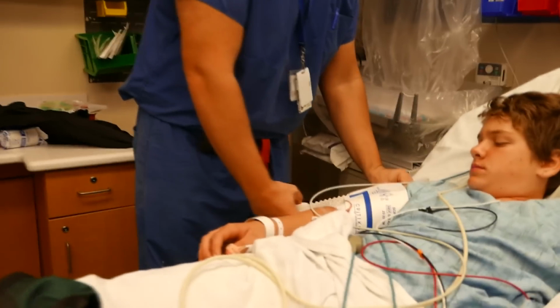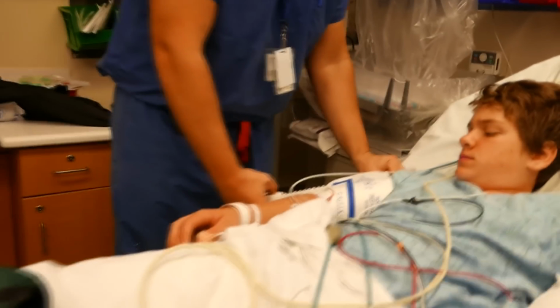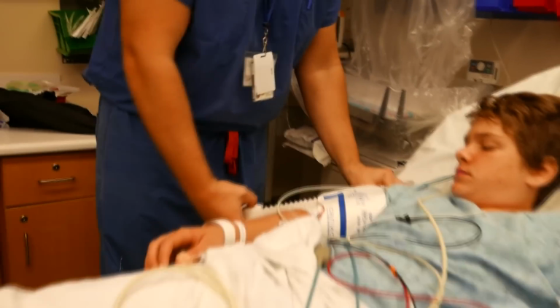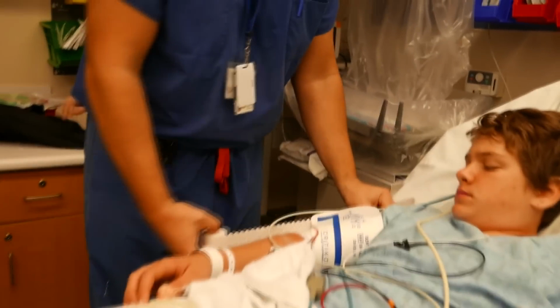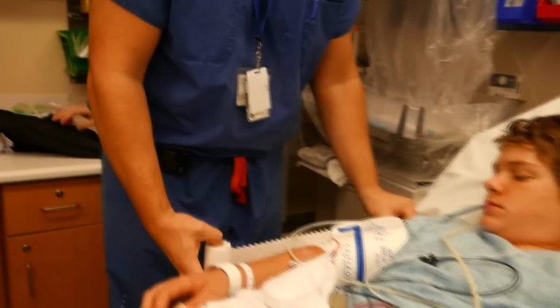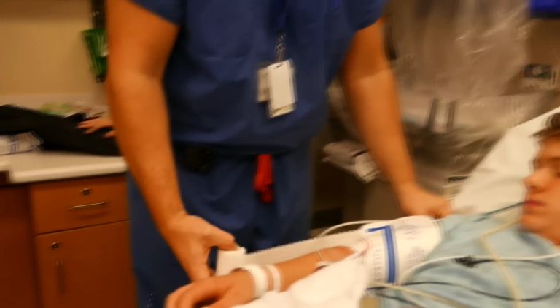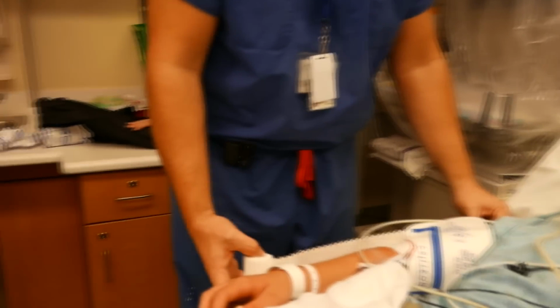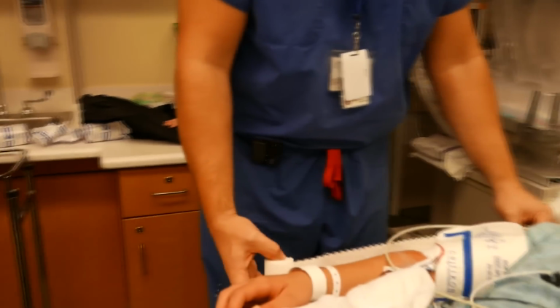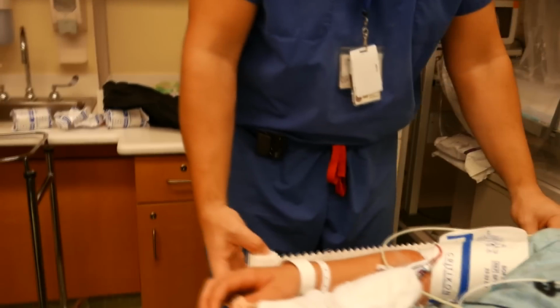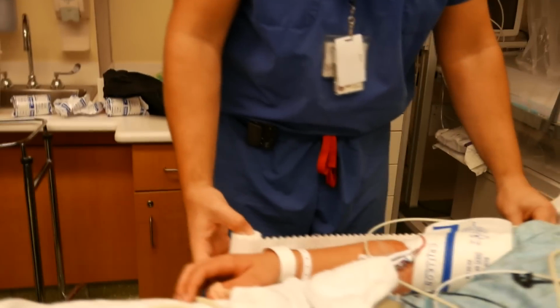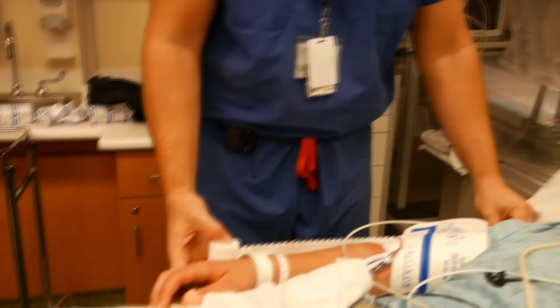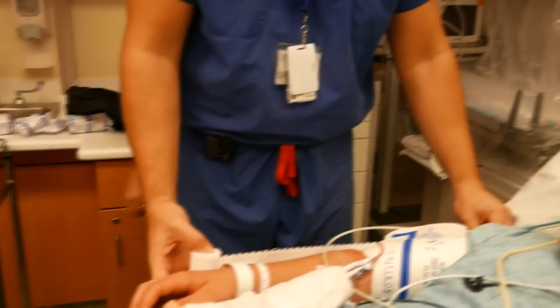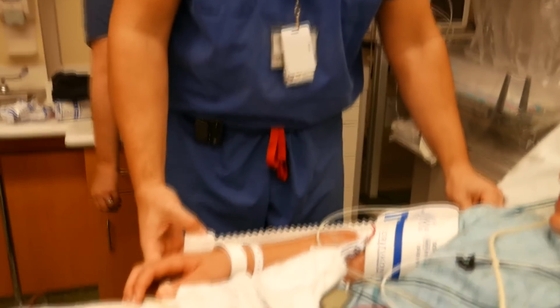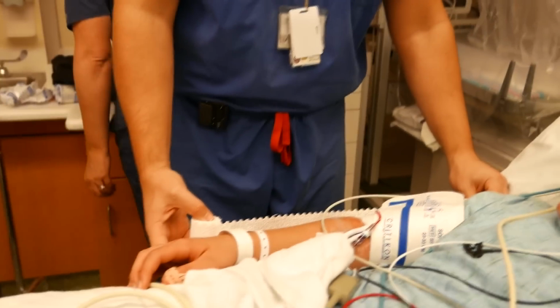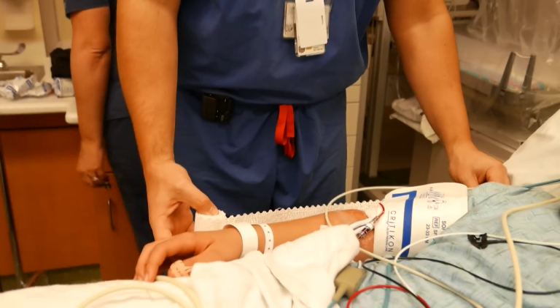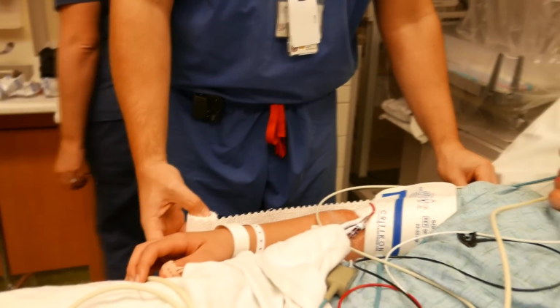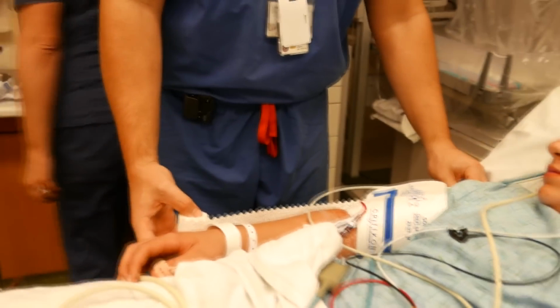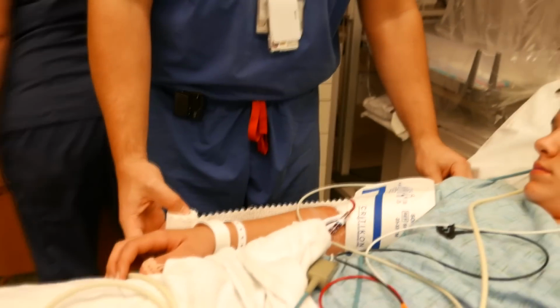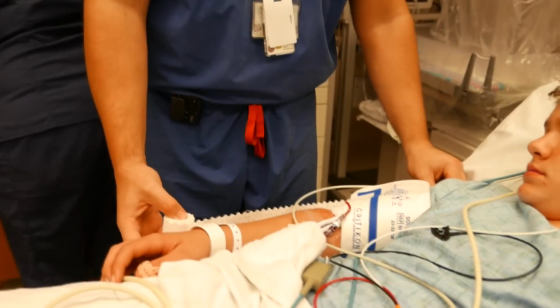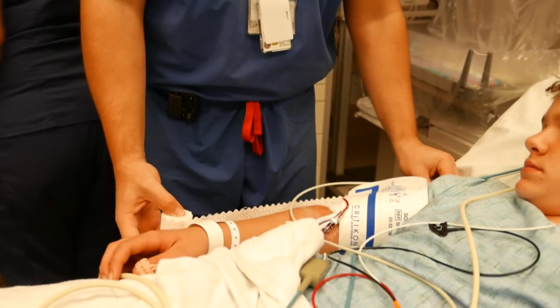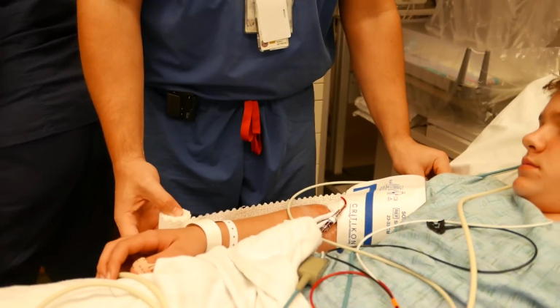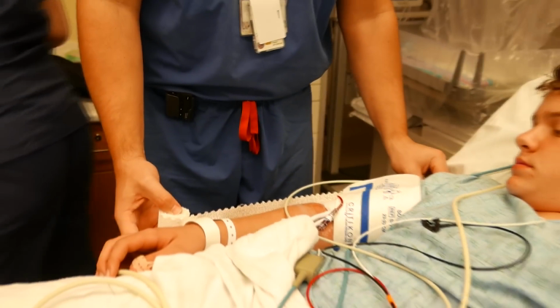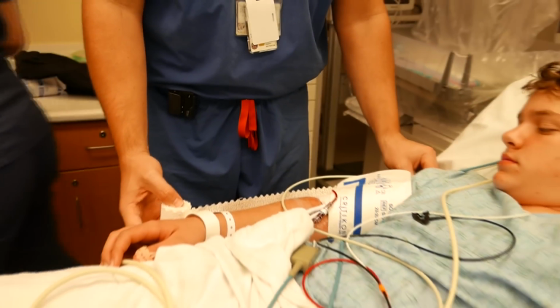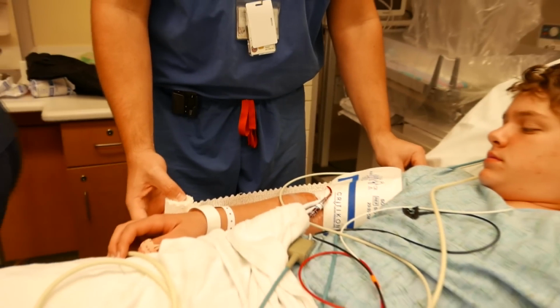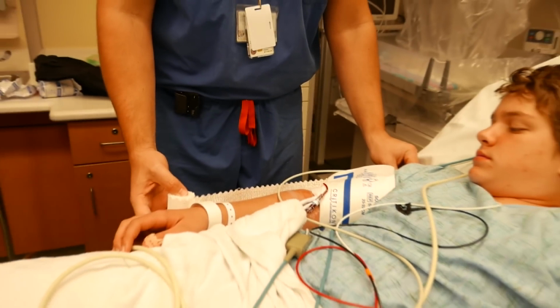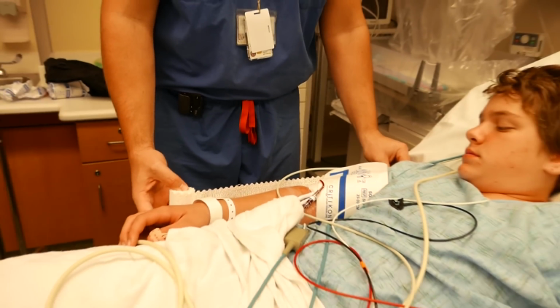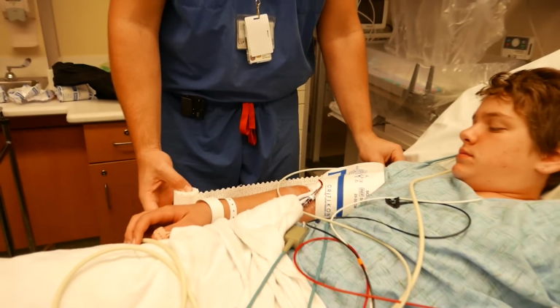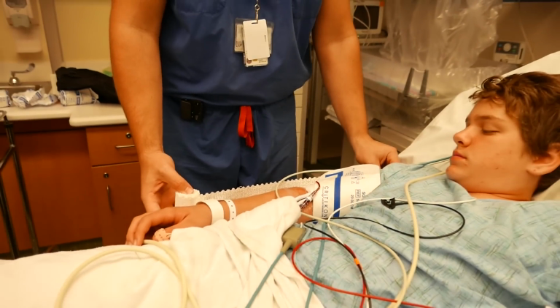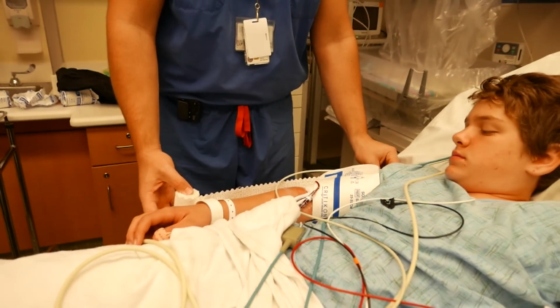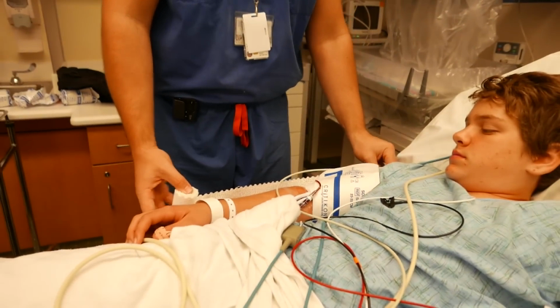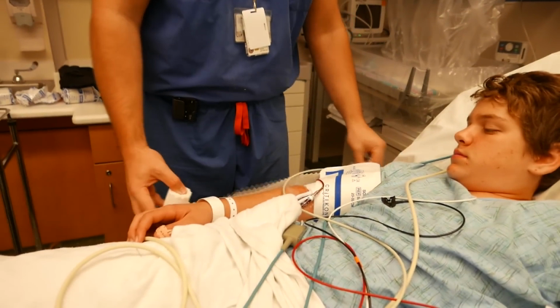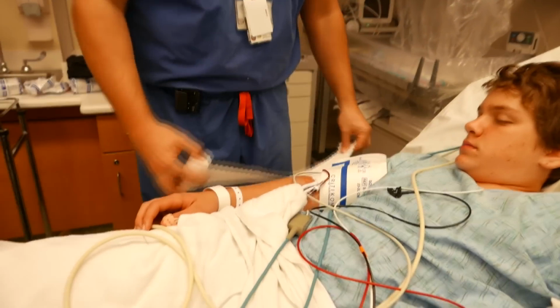We'll measure the splint going from just below the armpit down to the wrist.